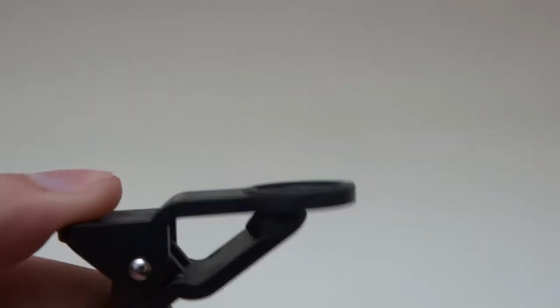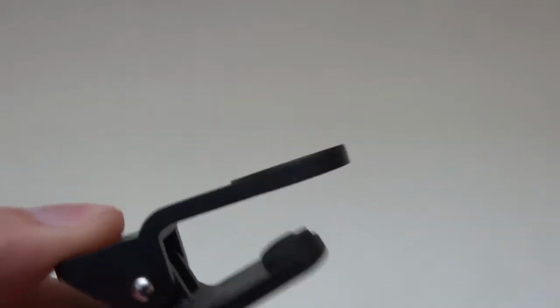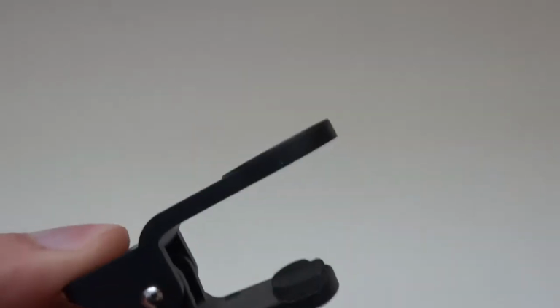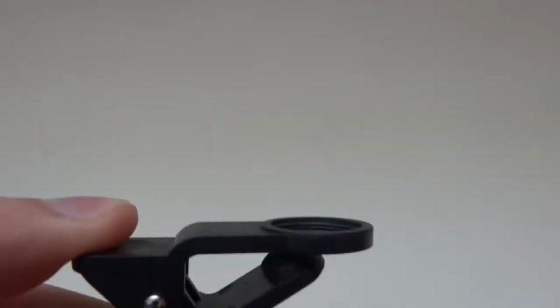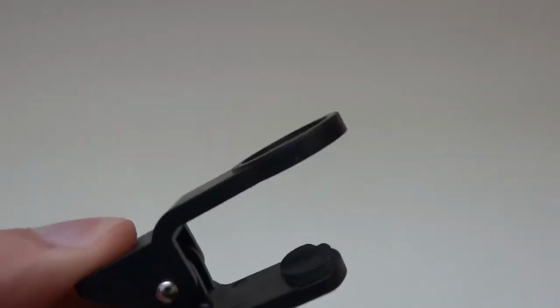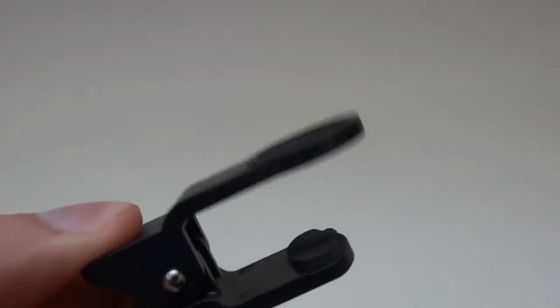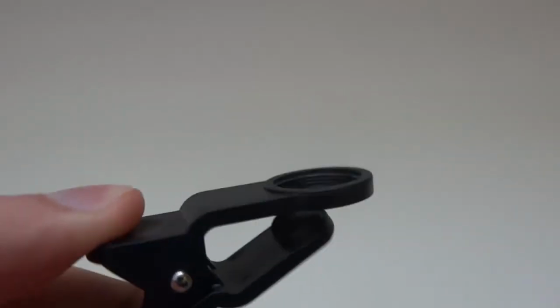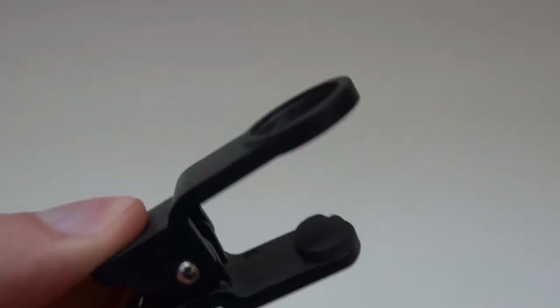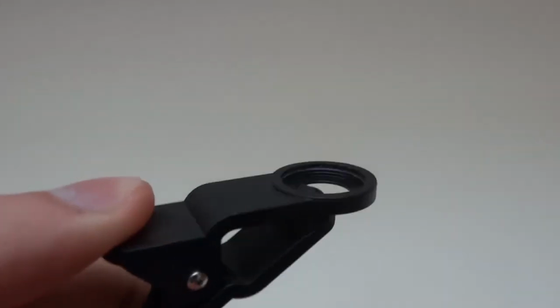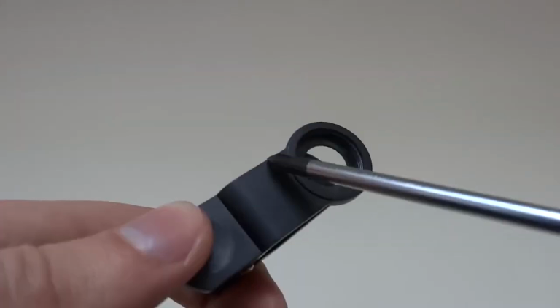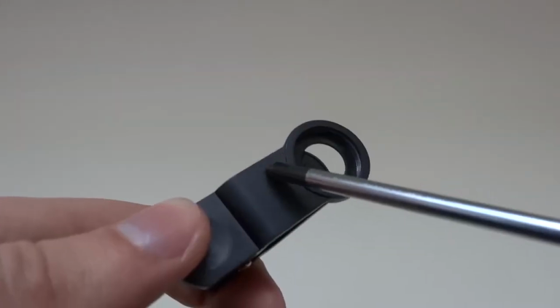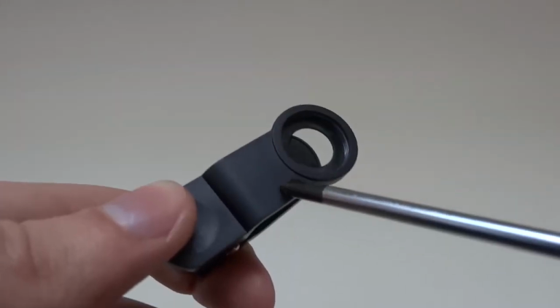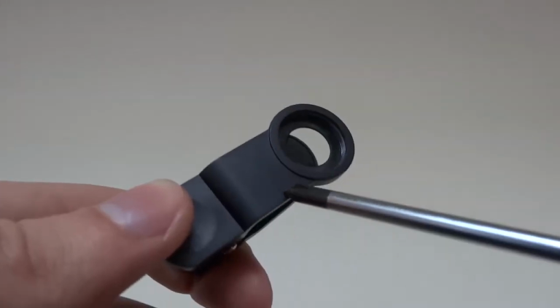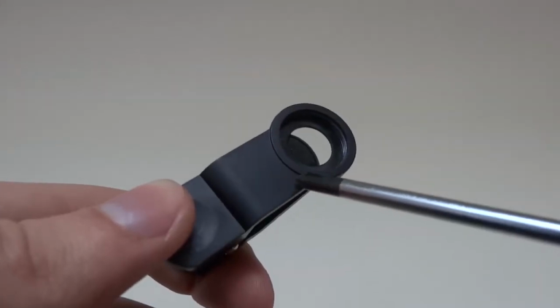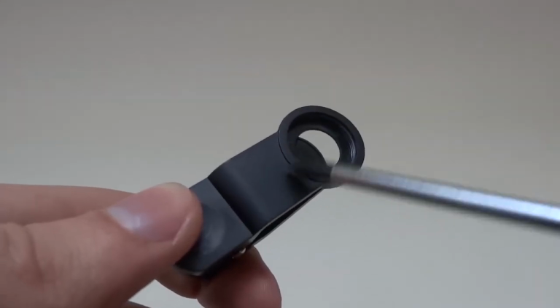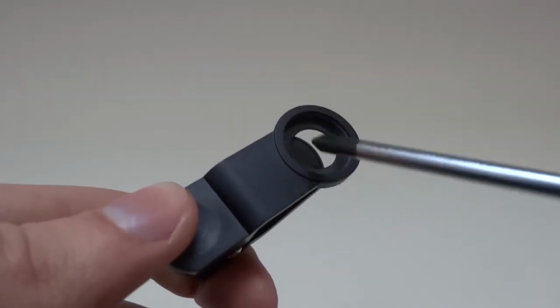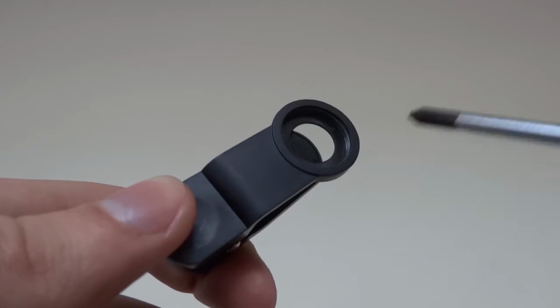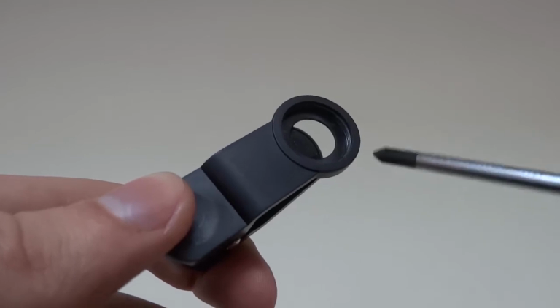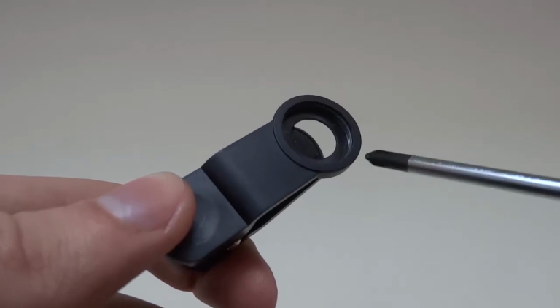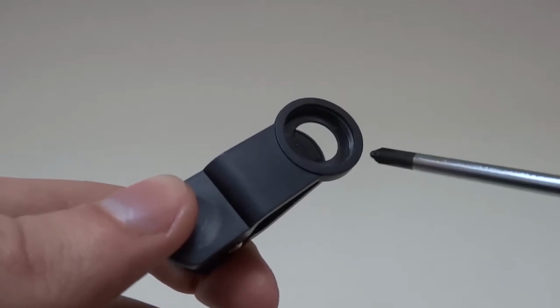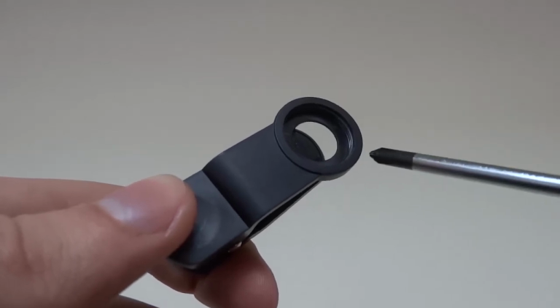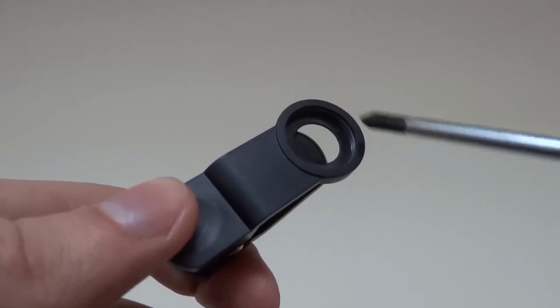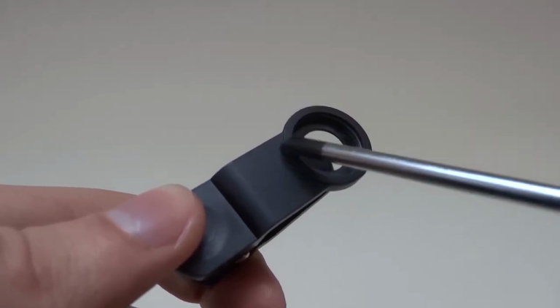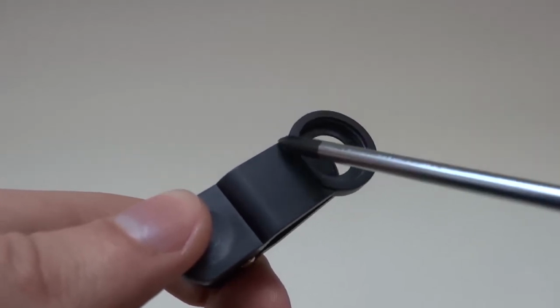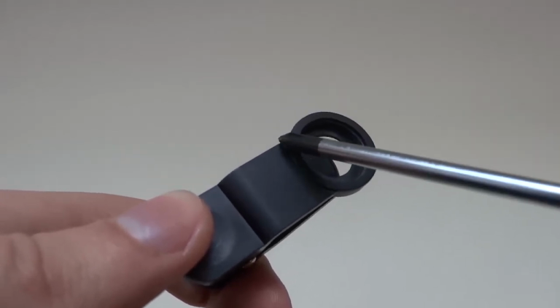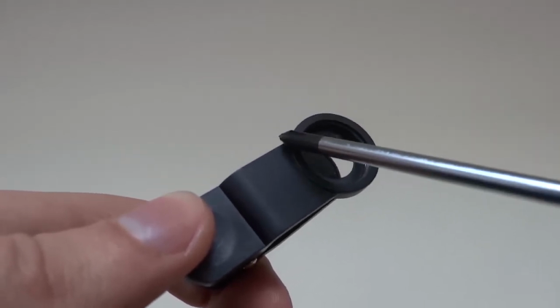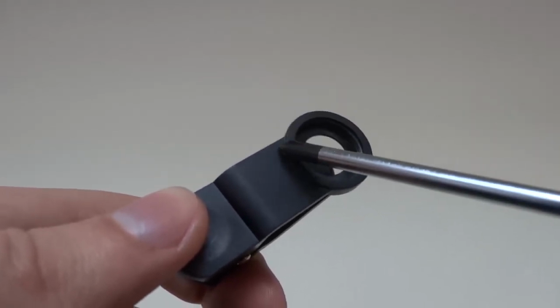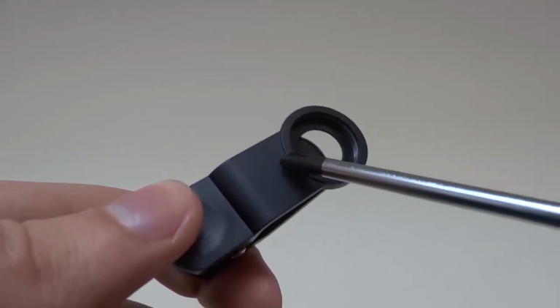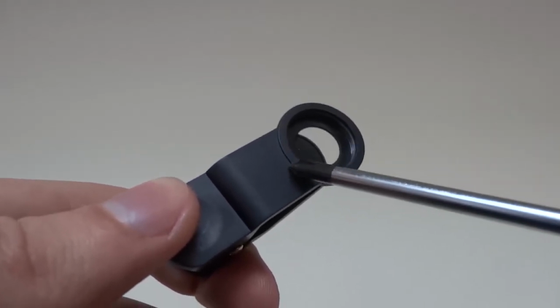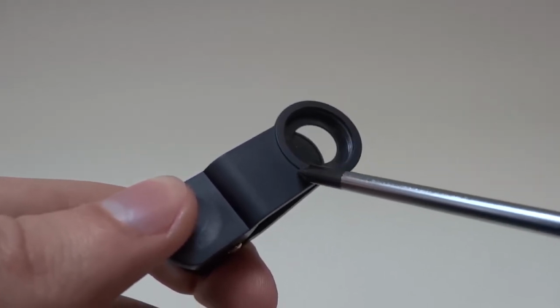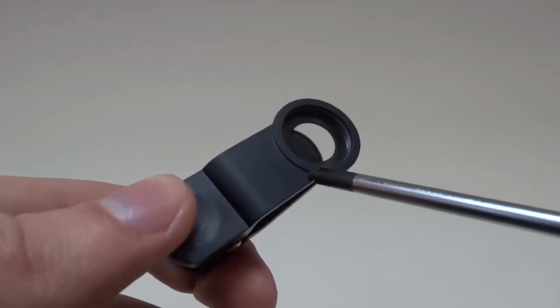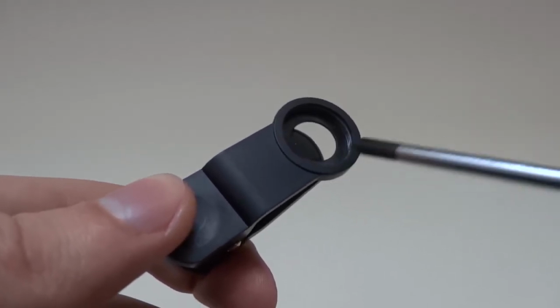Step 1. Take the lens holder and saw off all unnecessary pieces. Use your file tool to remove sharp edges.